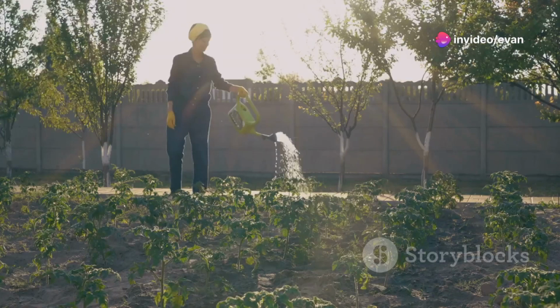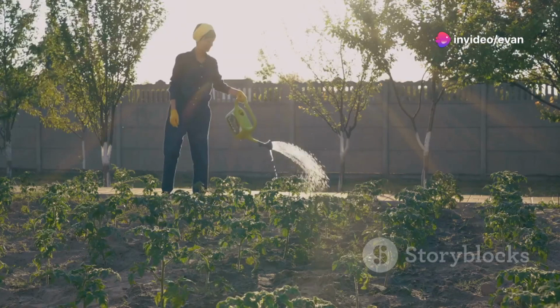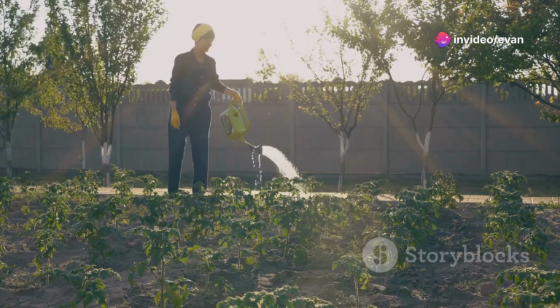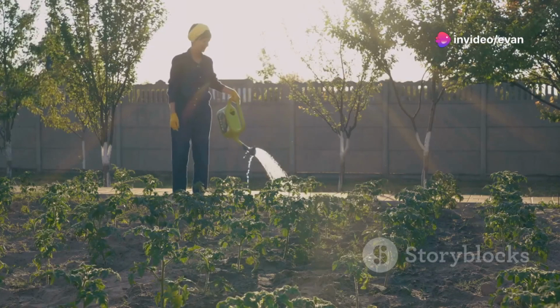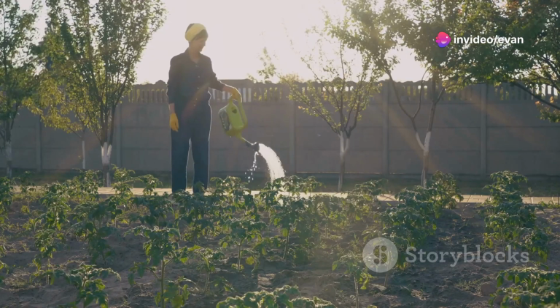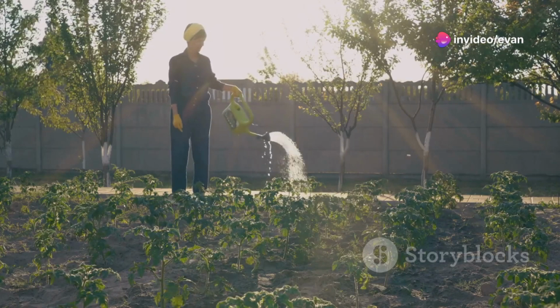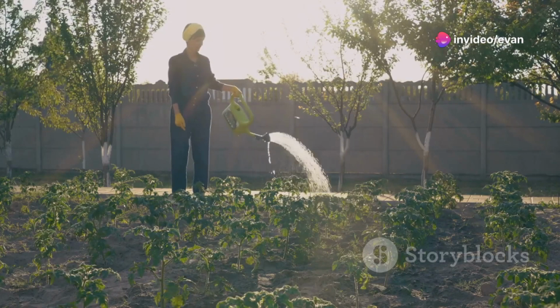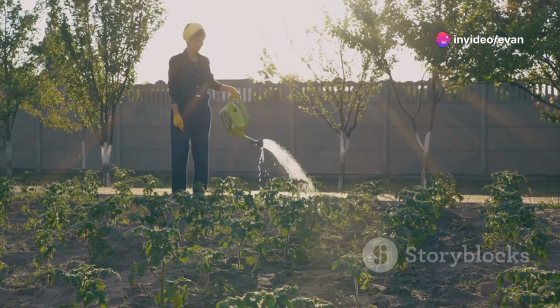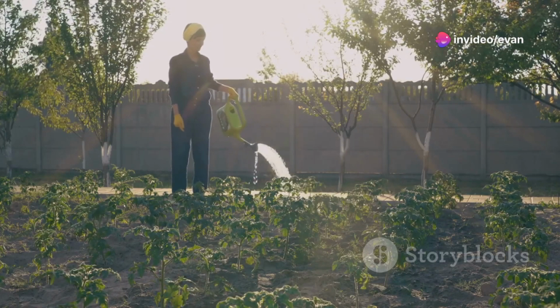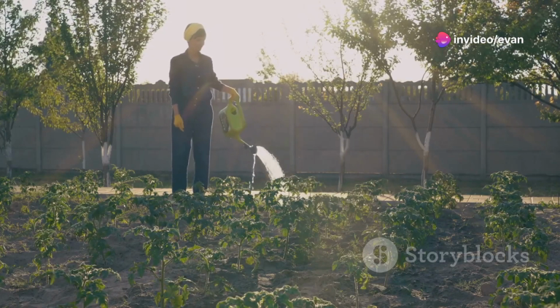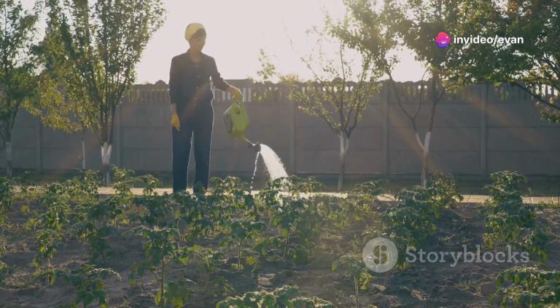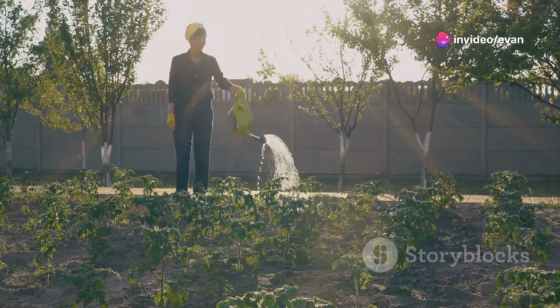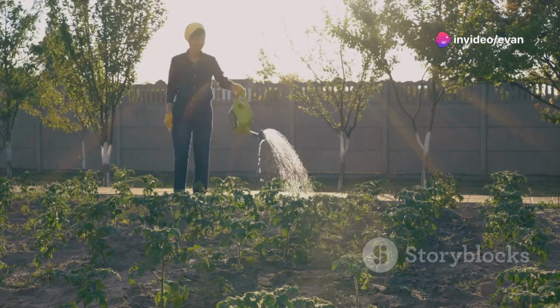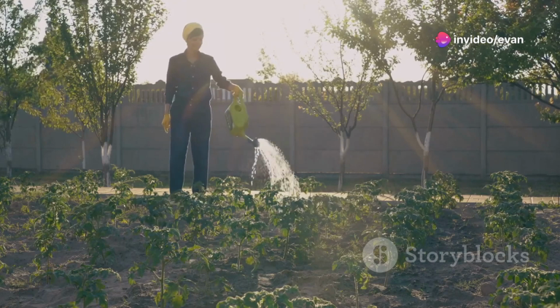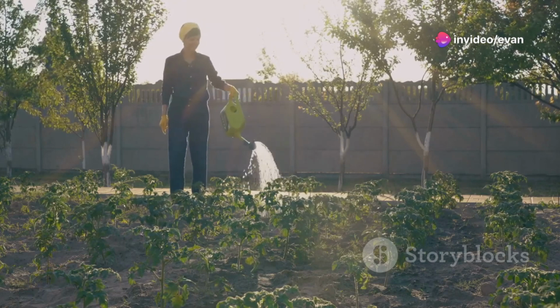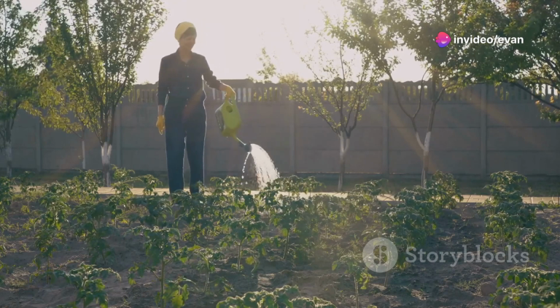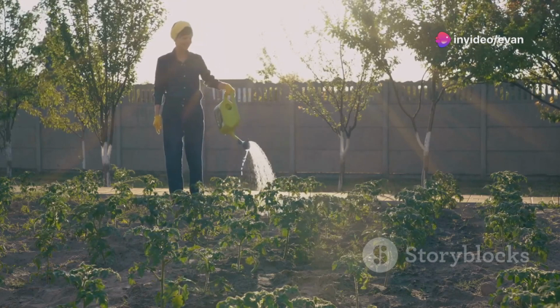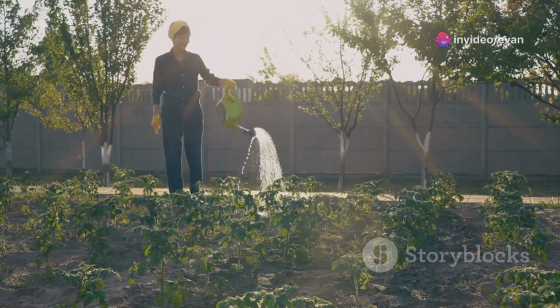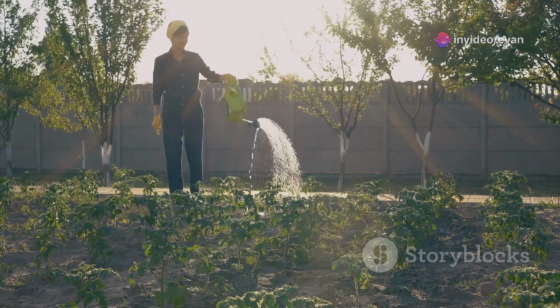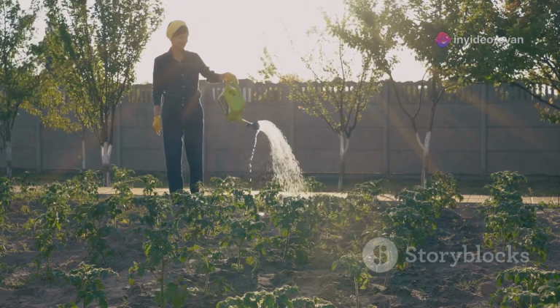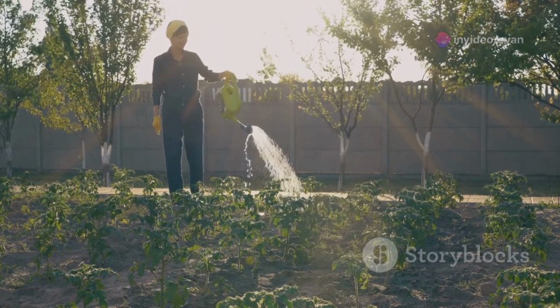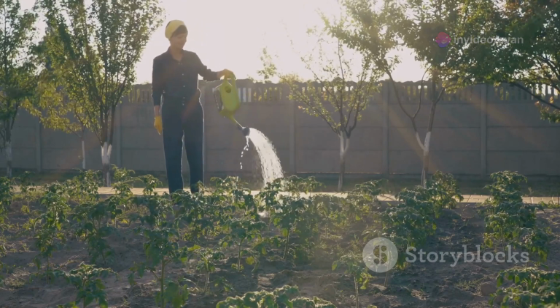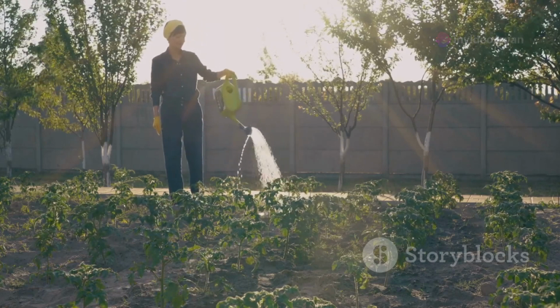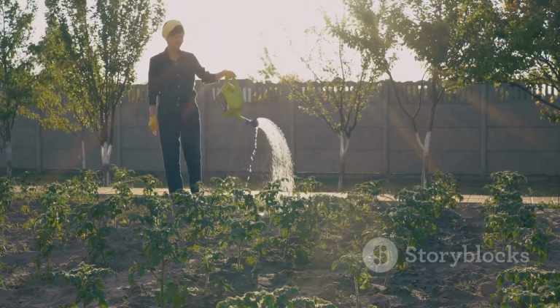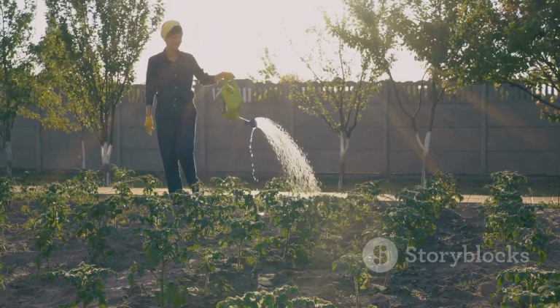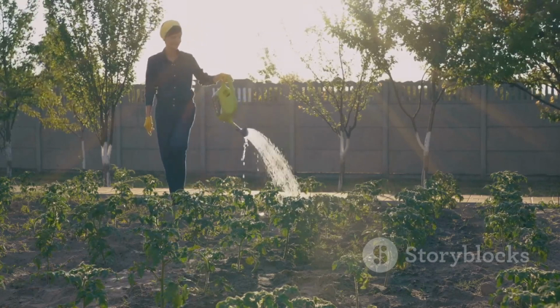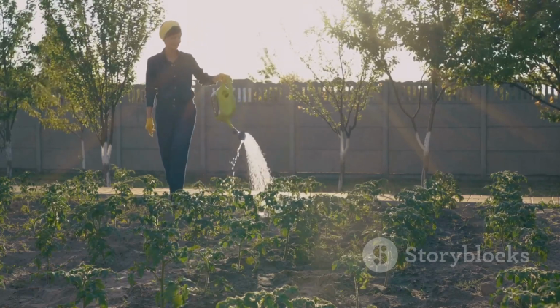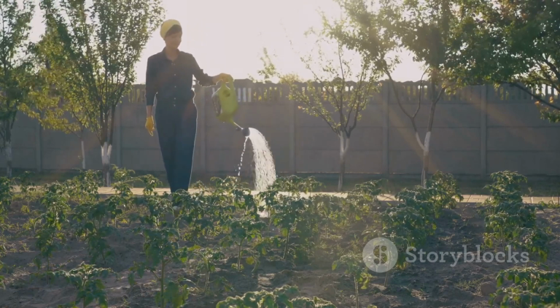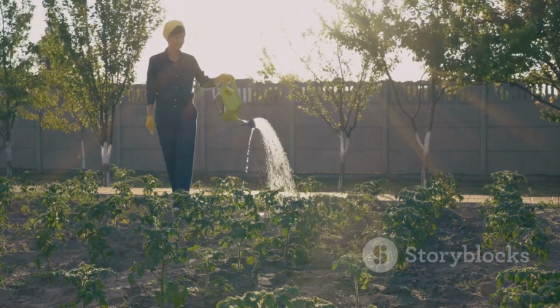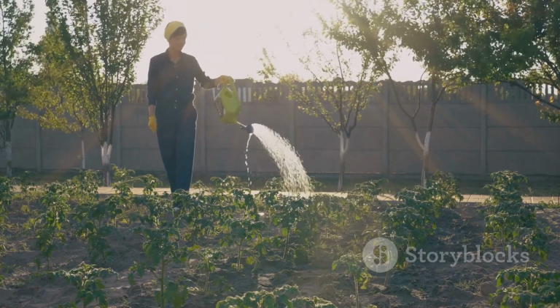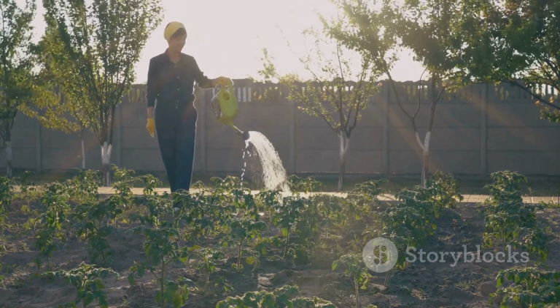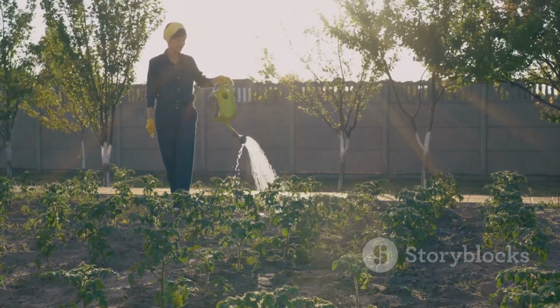Now tip four: water wisely. Tomatoes need deep, regular watering. Aim for the base of the plant rather than the leaves to prevent disease.